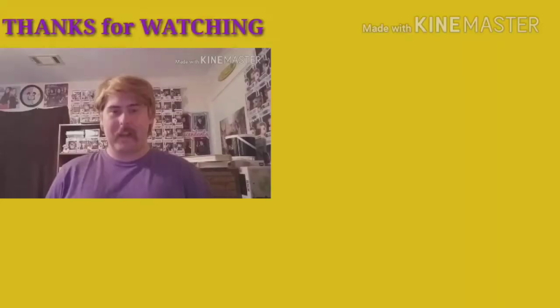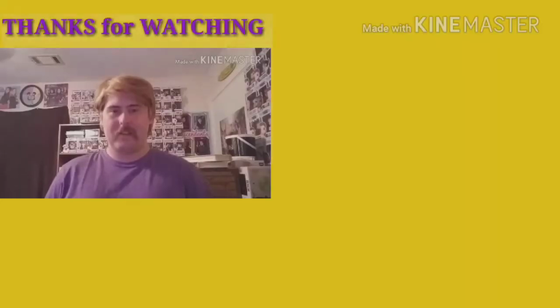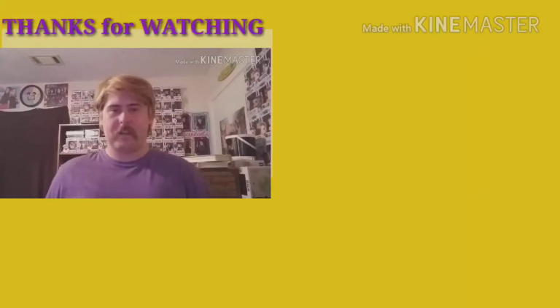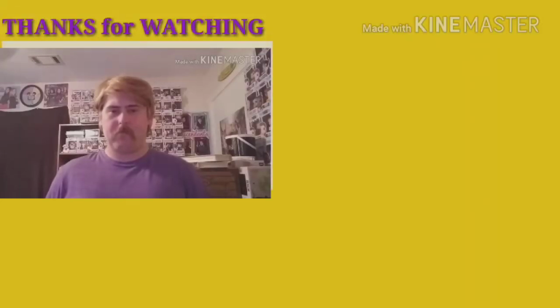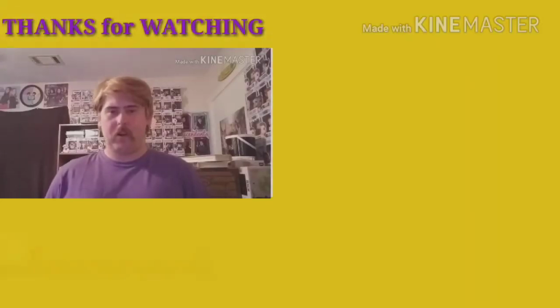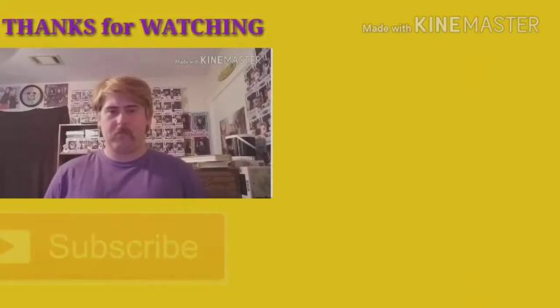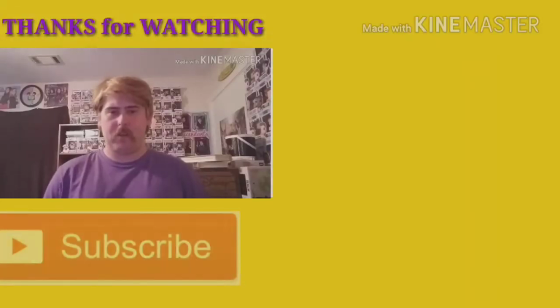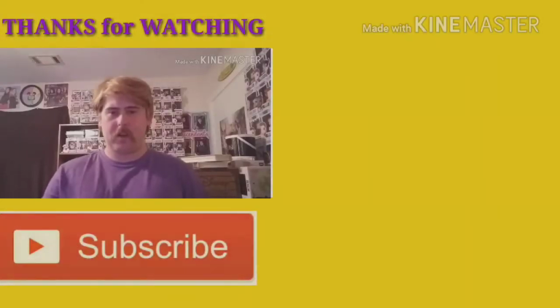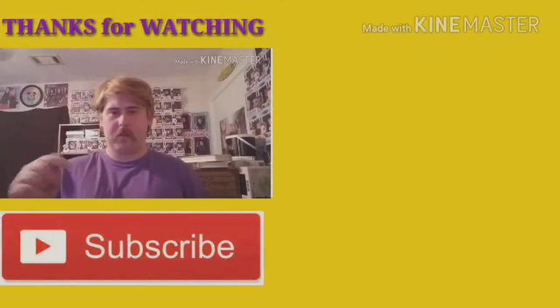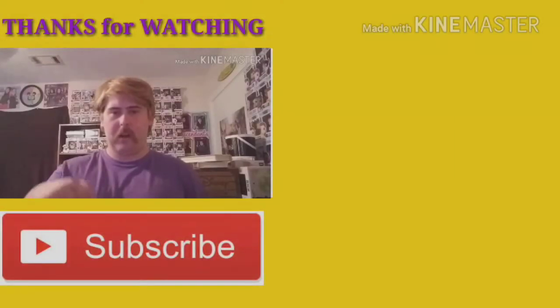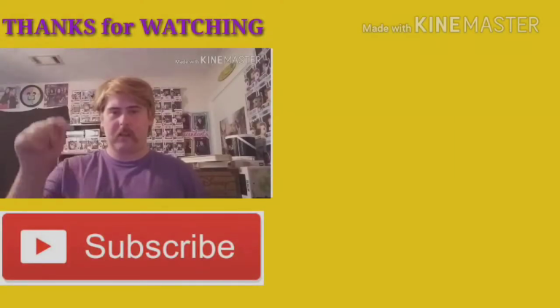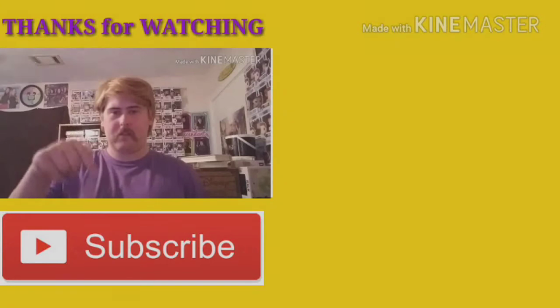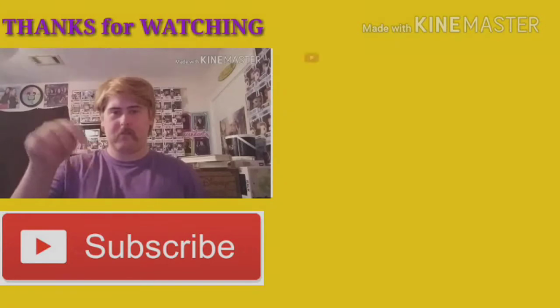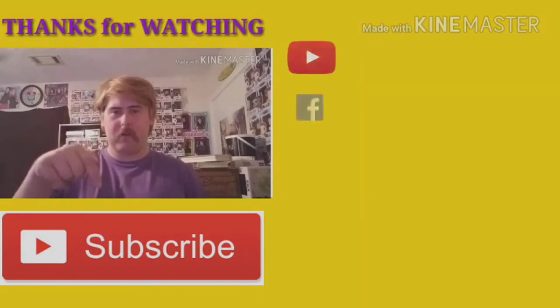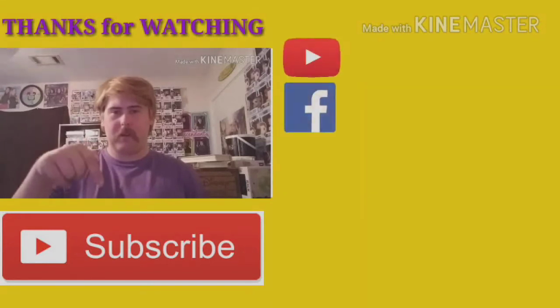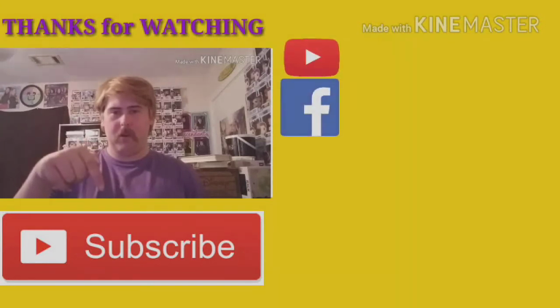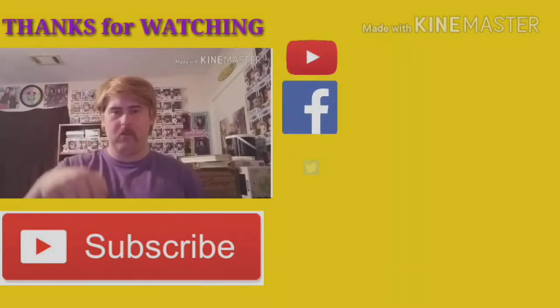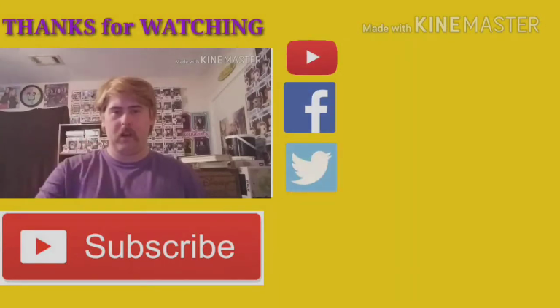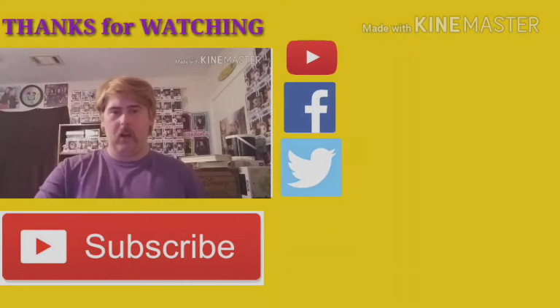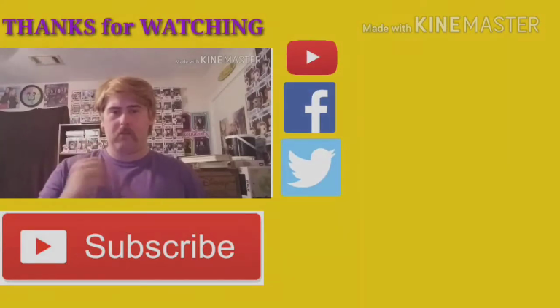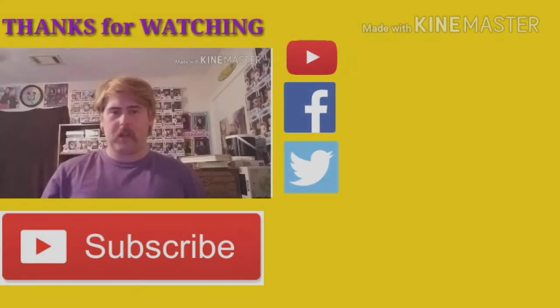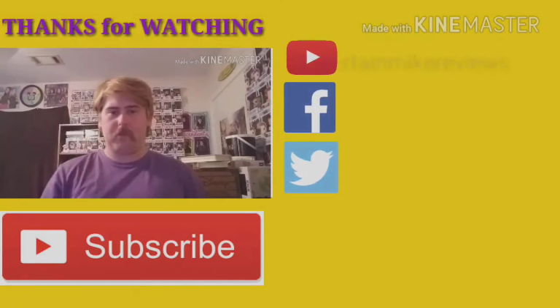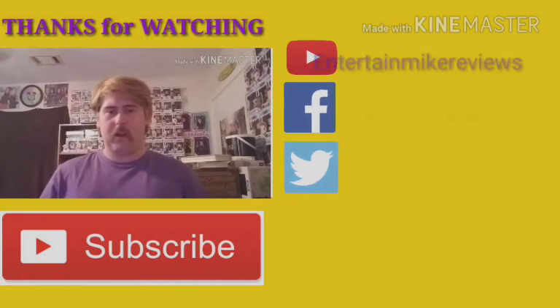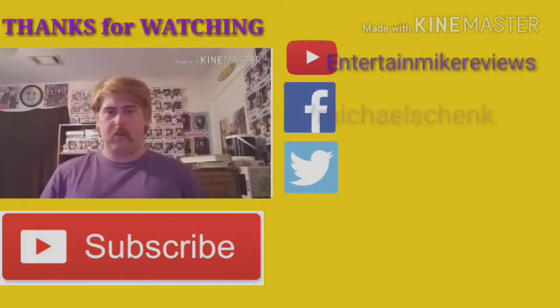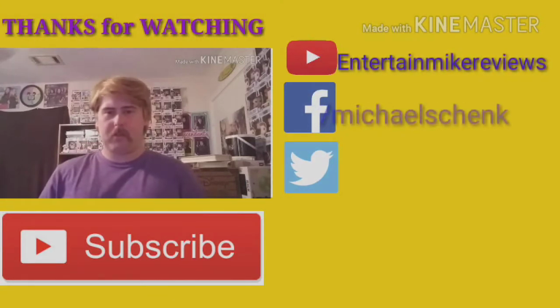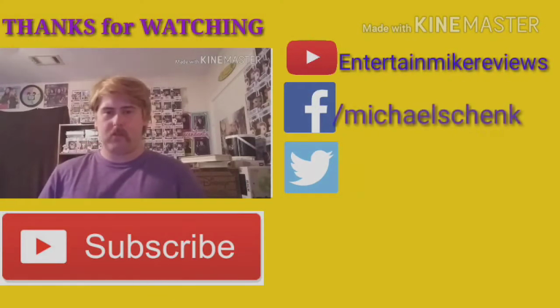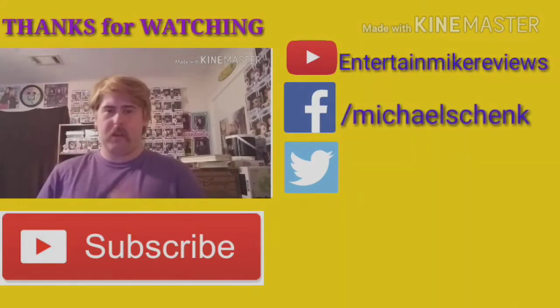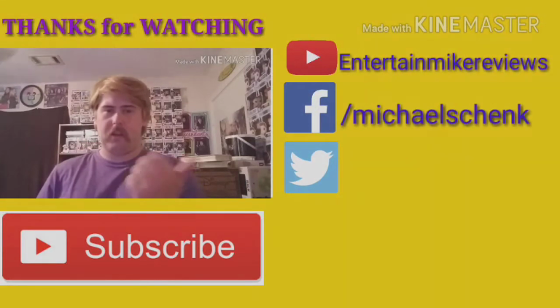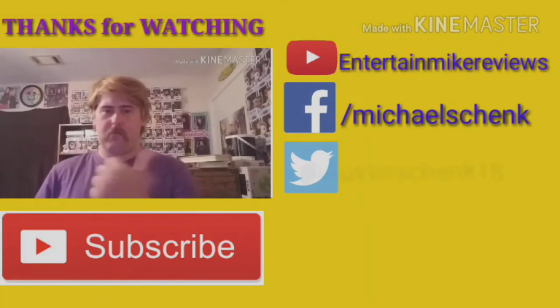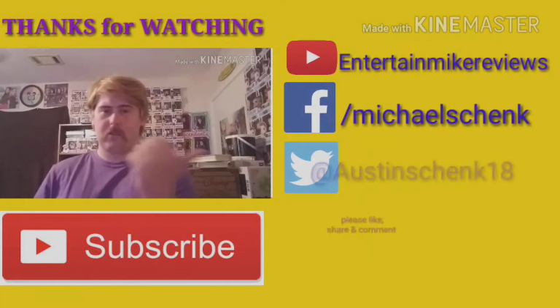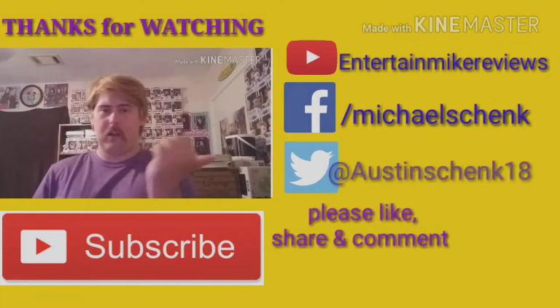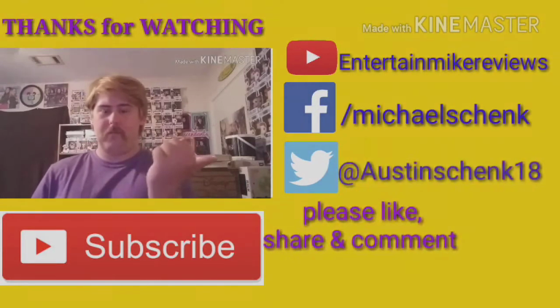Guys, thanks for watching. Please comment, like, and subscribe down below, along with checking me out on all my social media networks to the left.